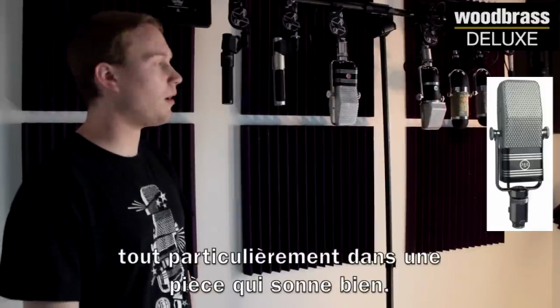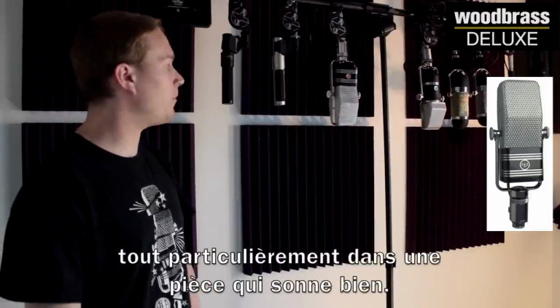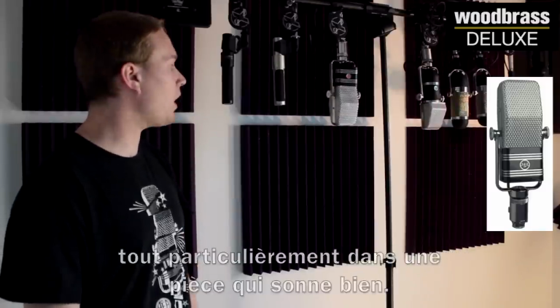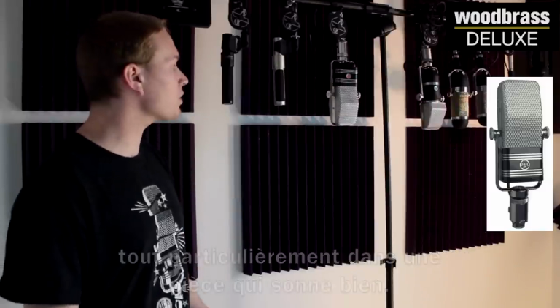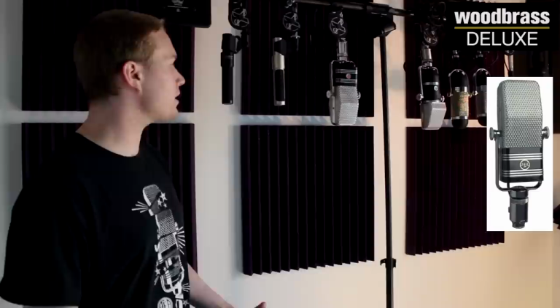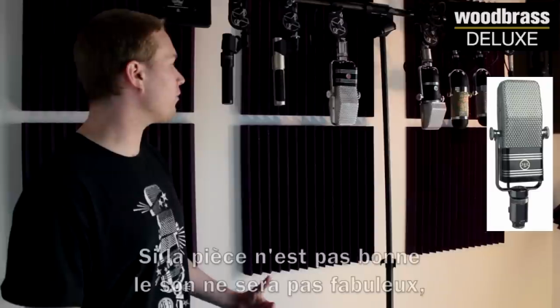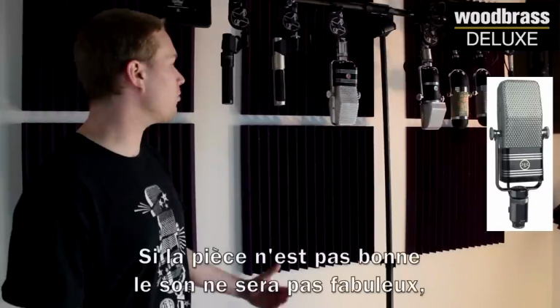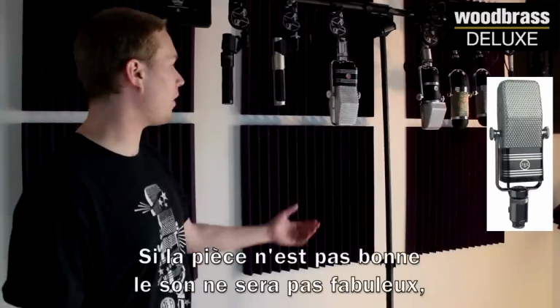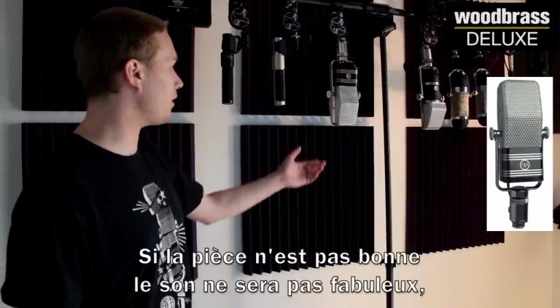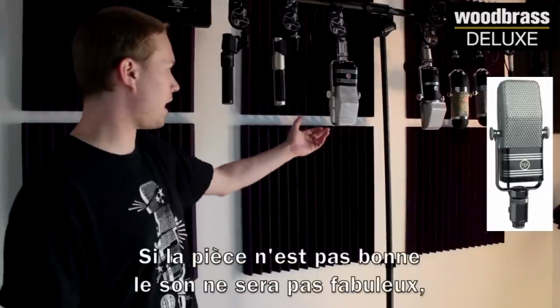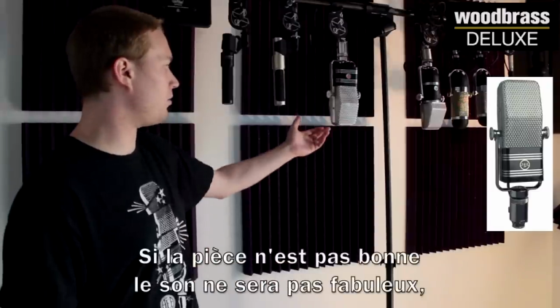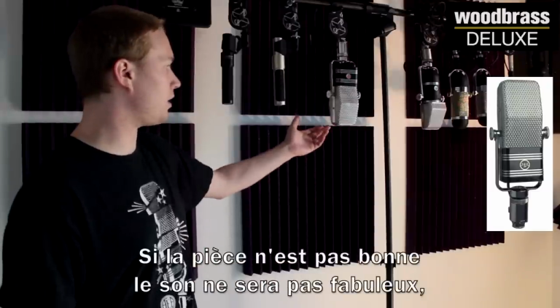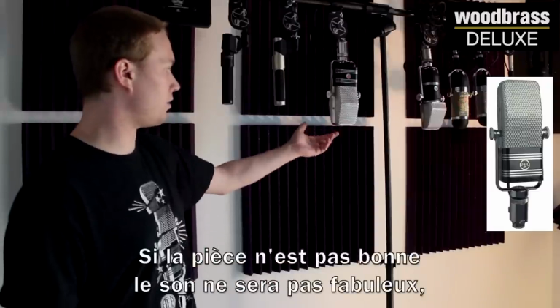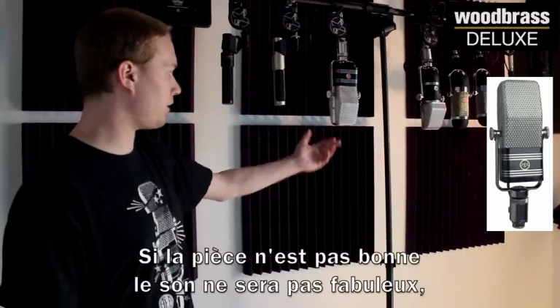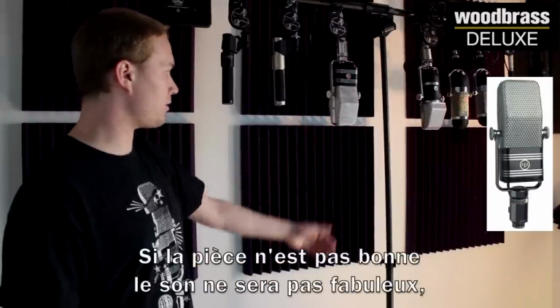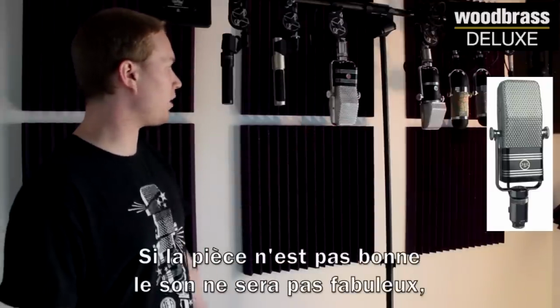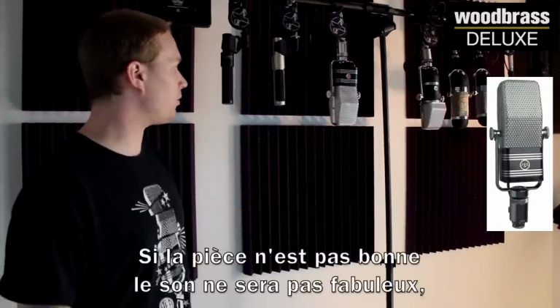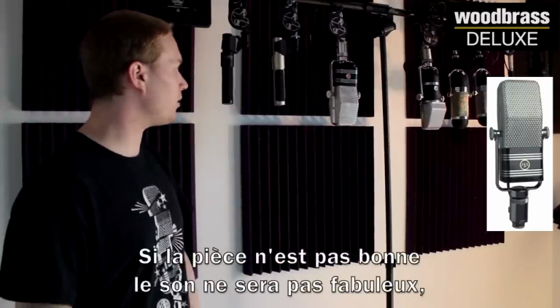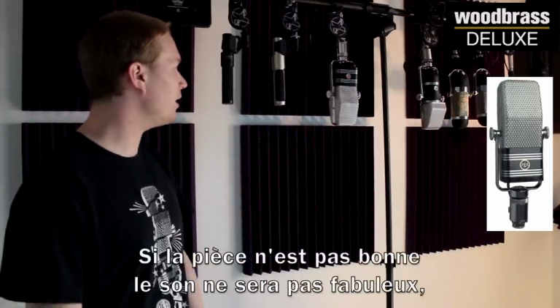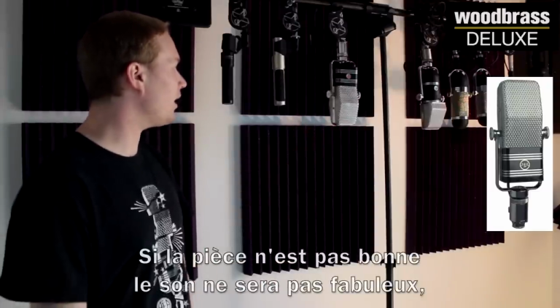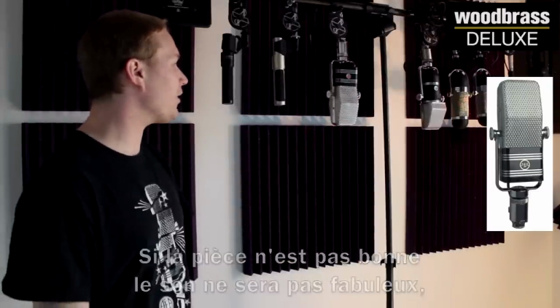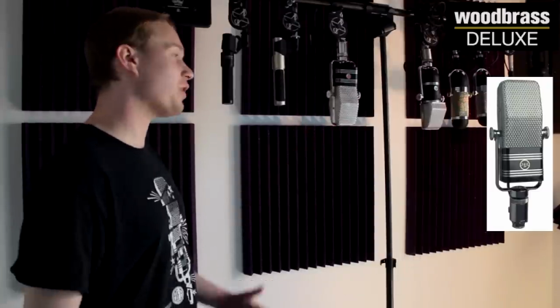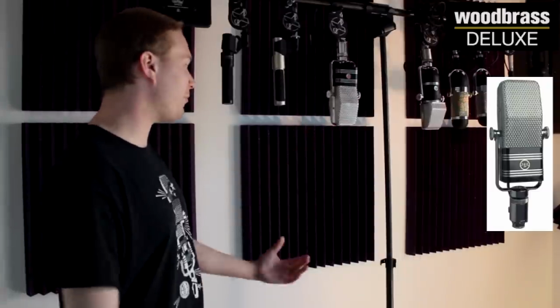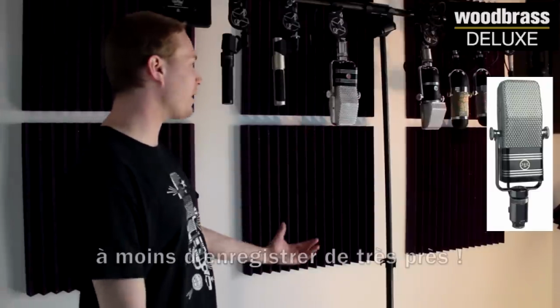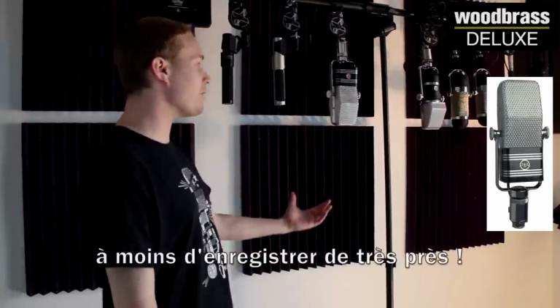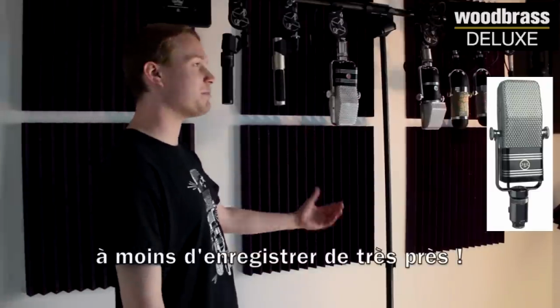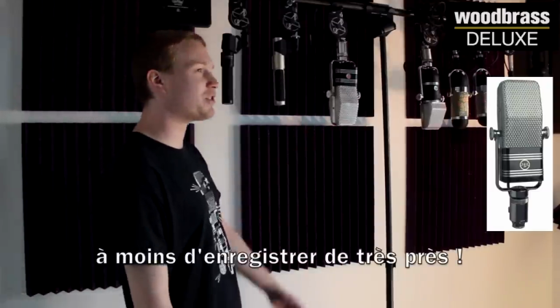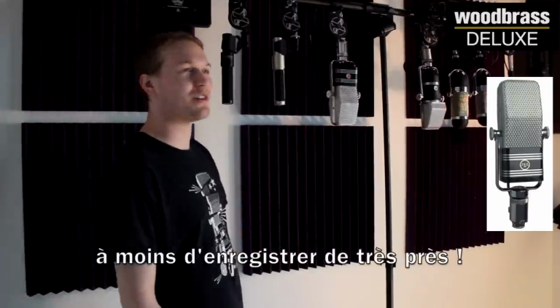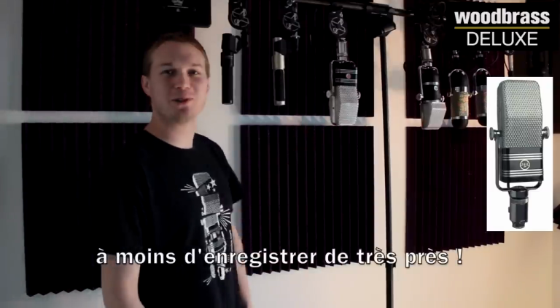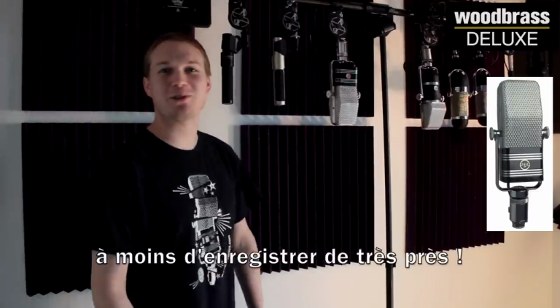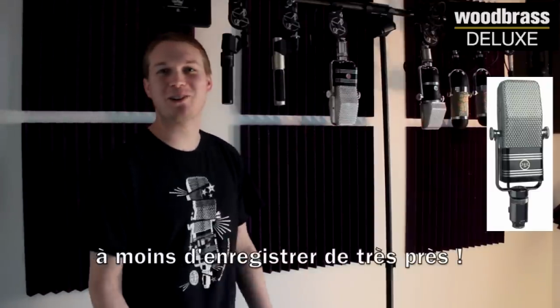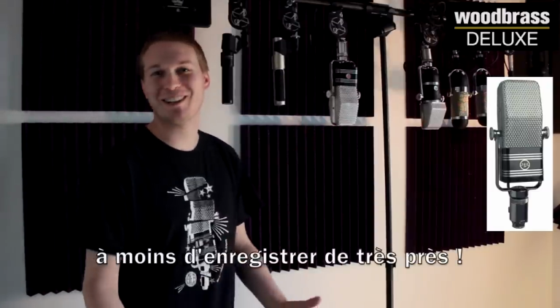A not-as-good-sounding room will not sound as good with this microphone, unless you're up very close, in which case it'll still sound good.